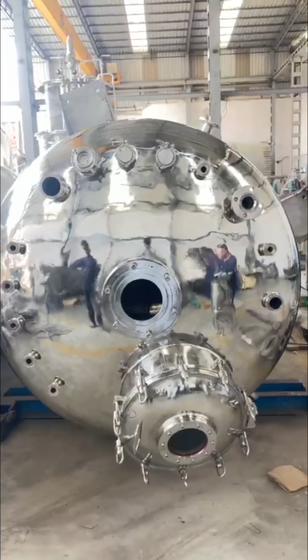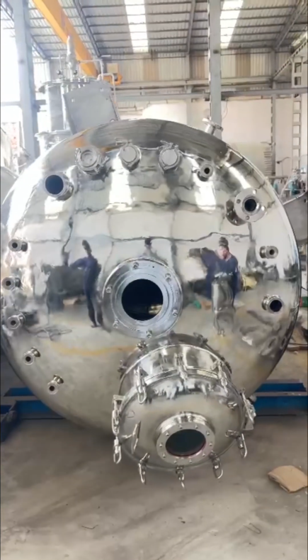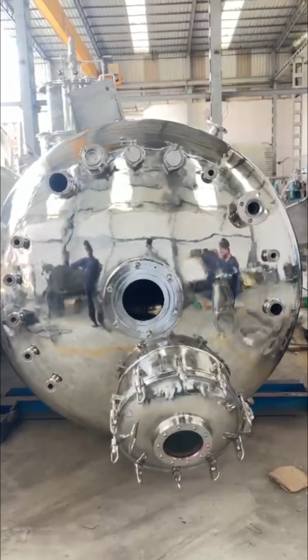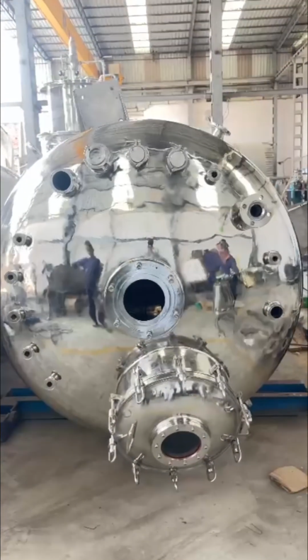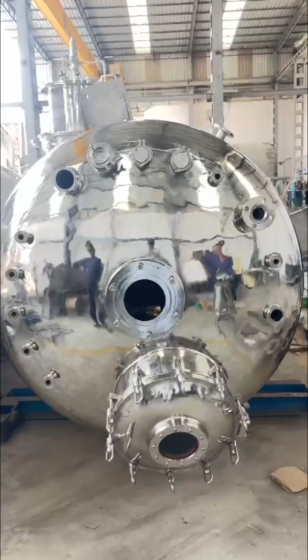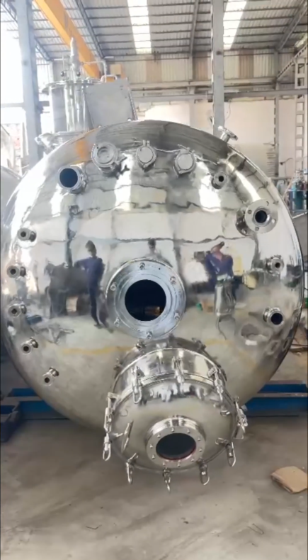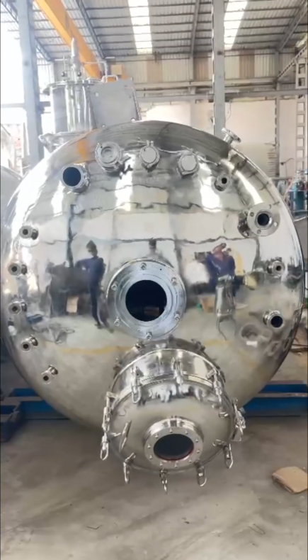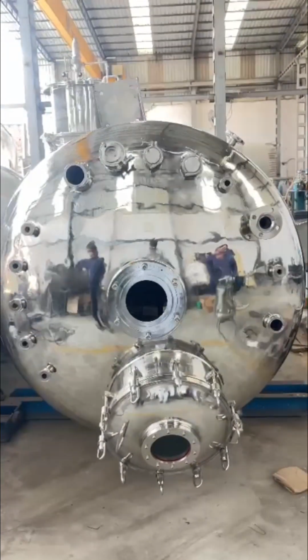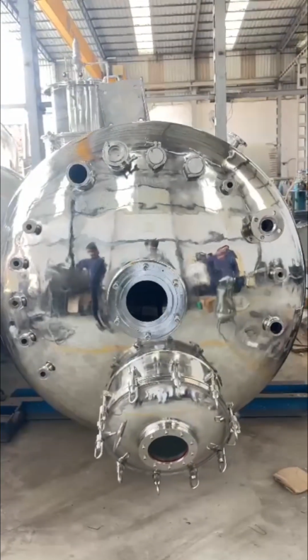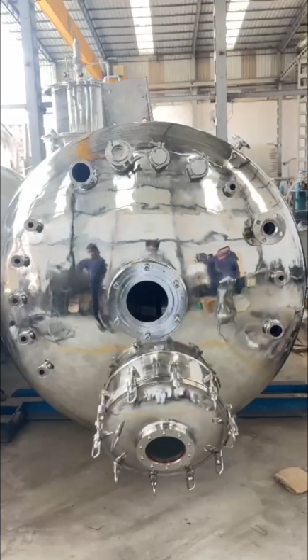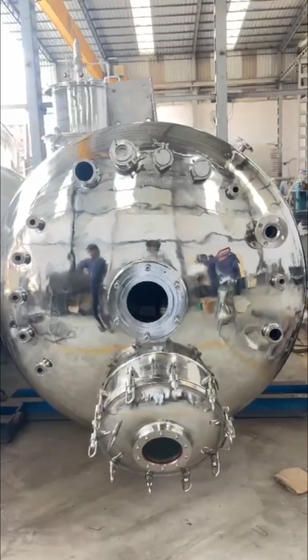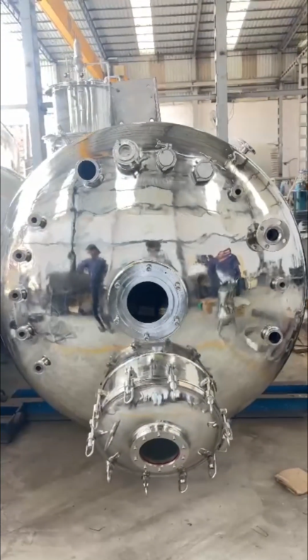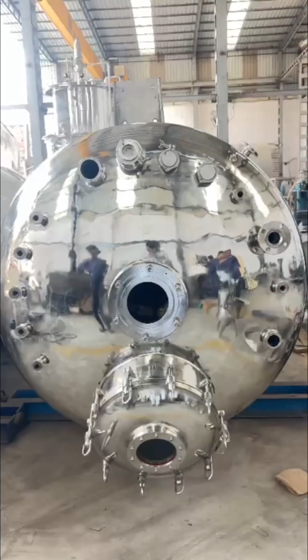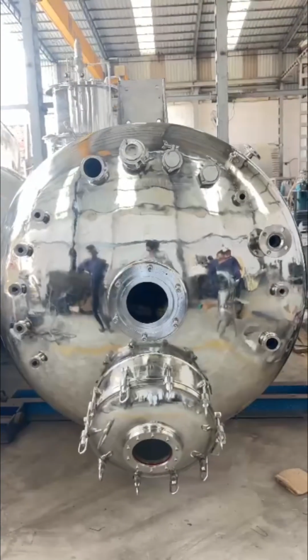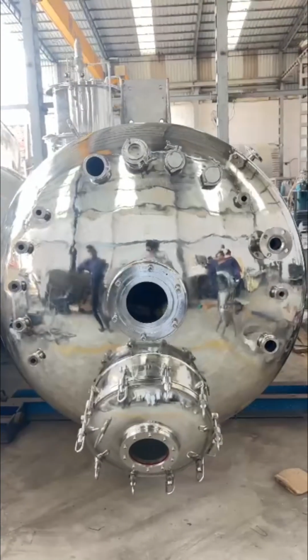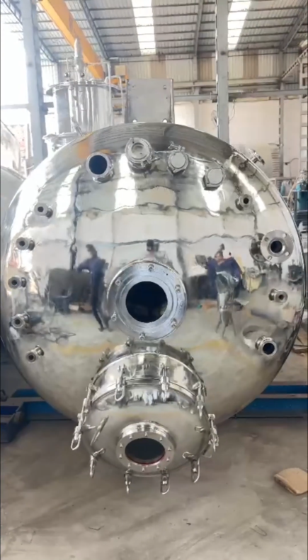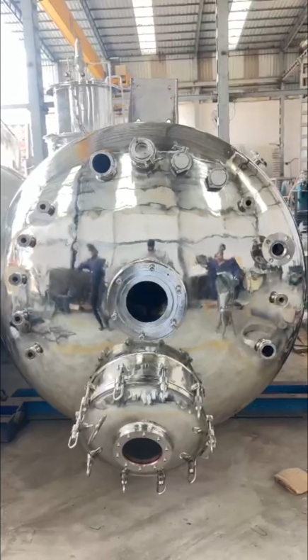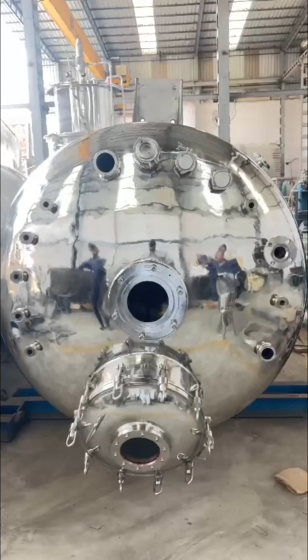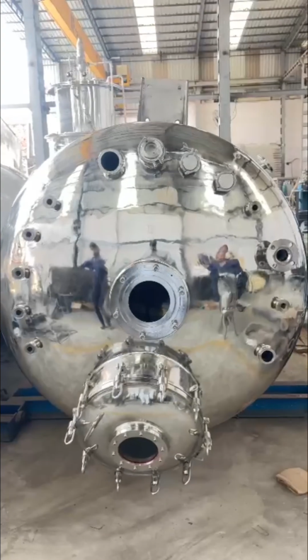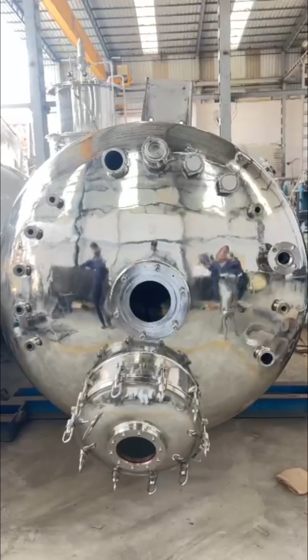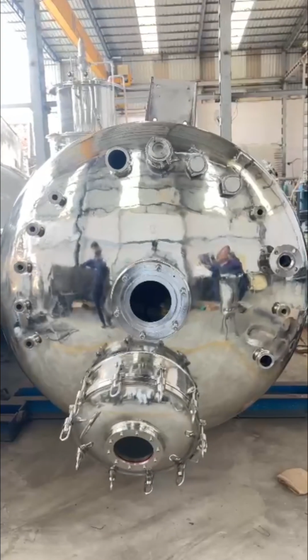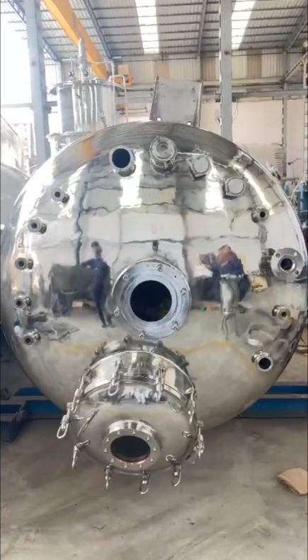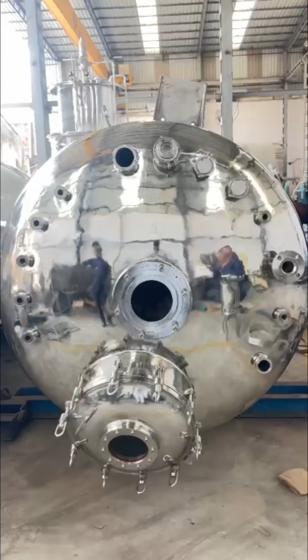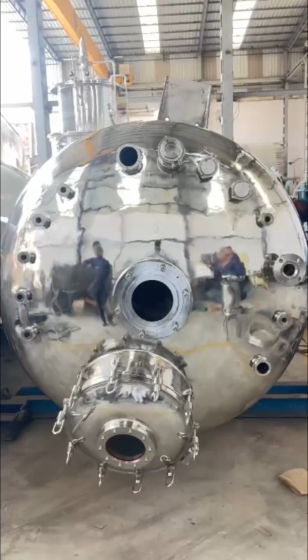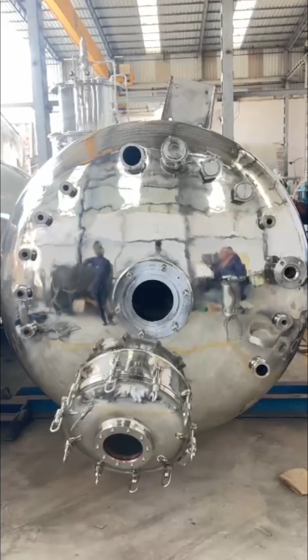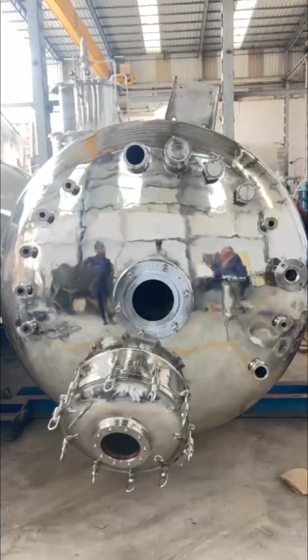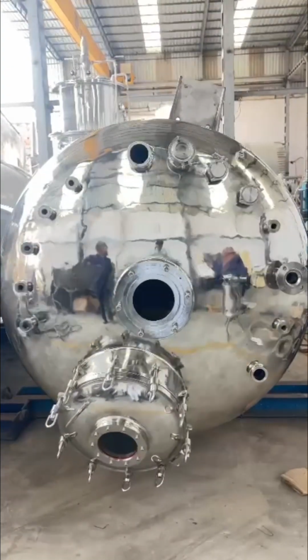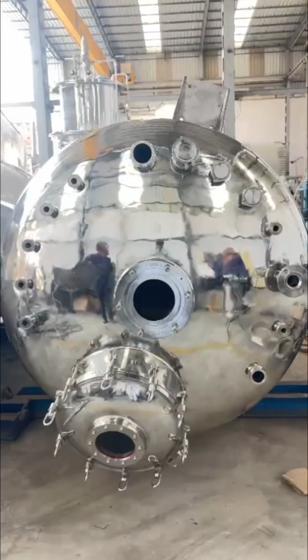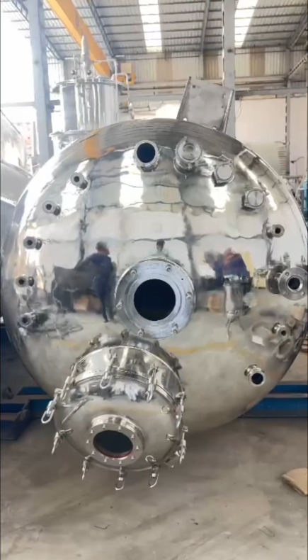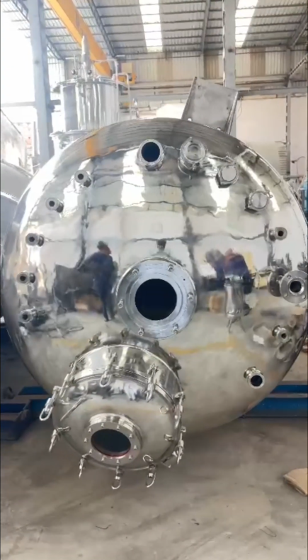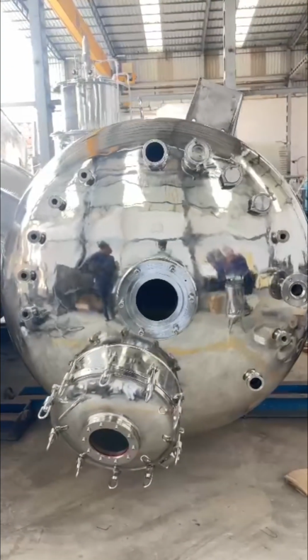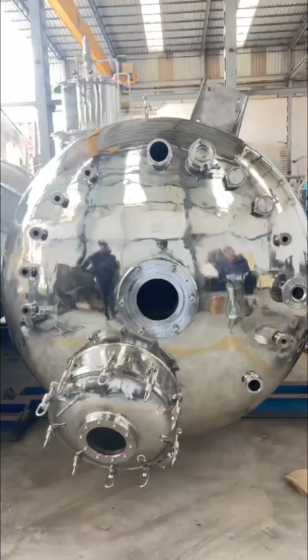The entire setup is then insulated and elegantly cladded with stainless steel, creating a sleek, polished finish.